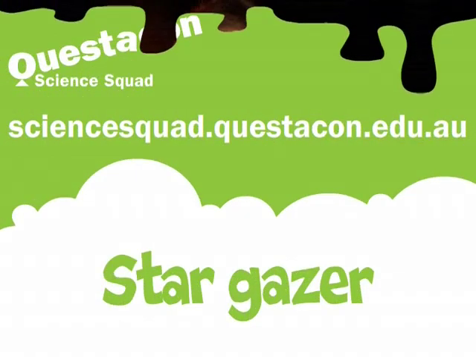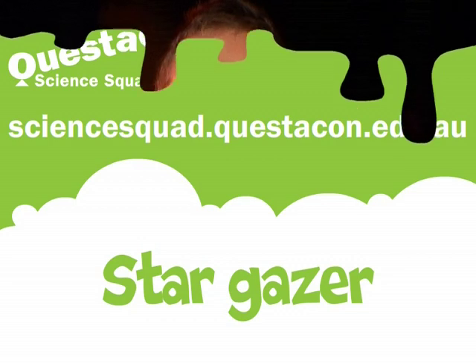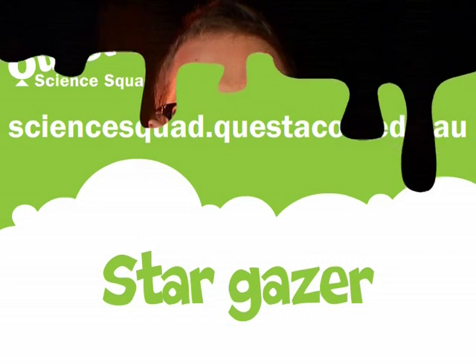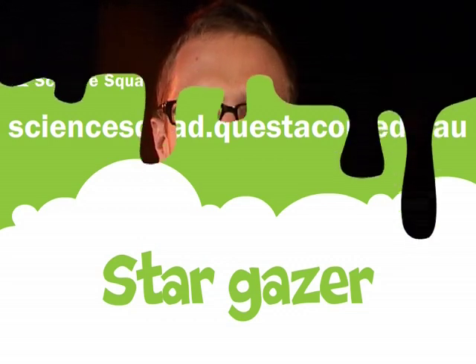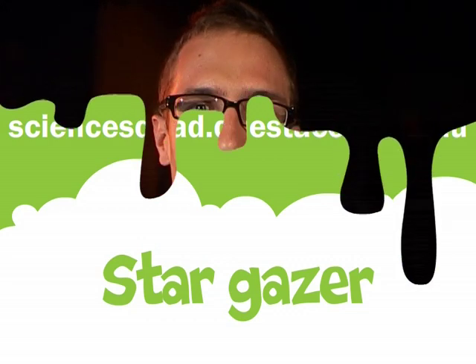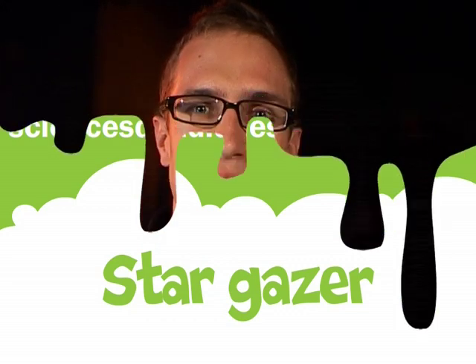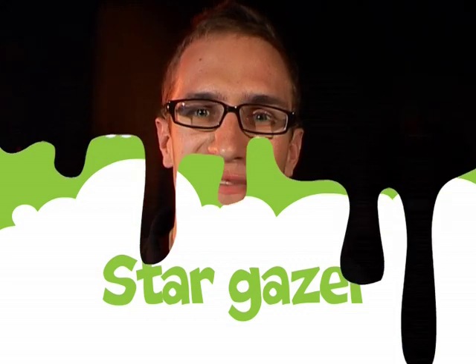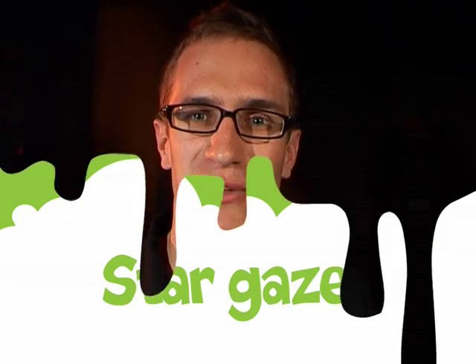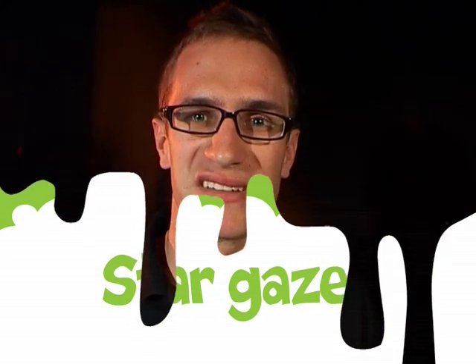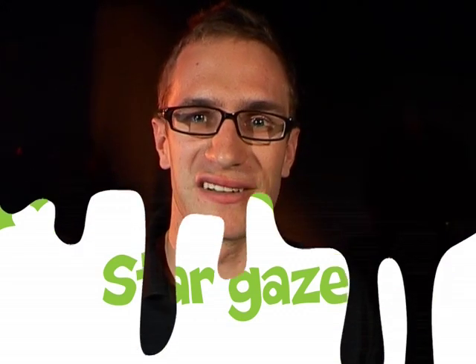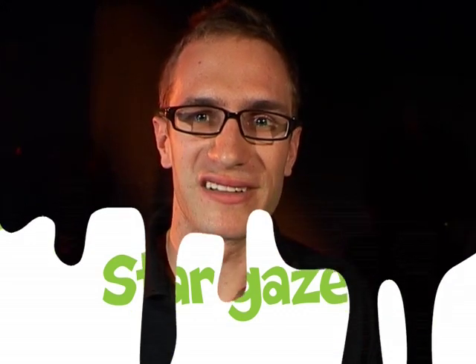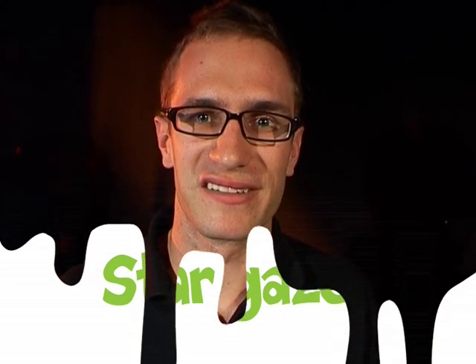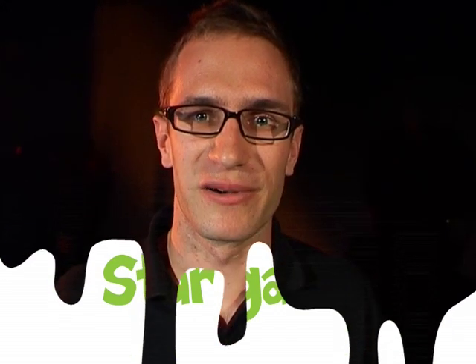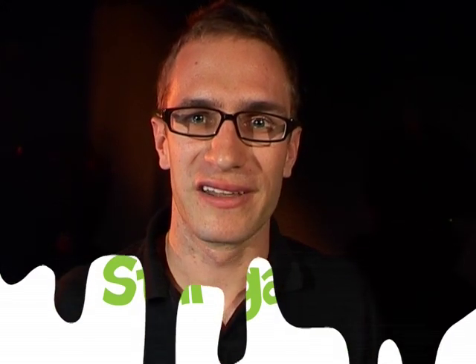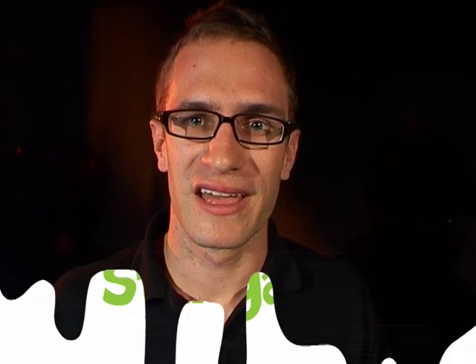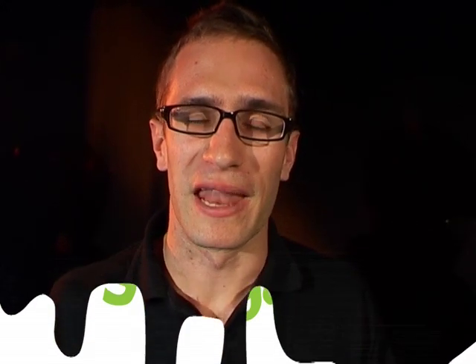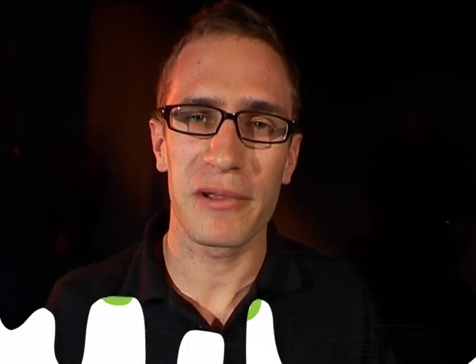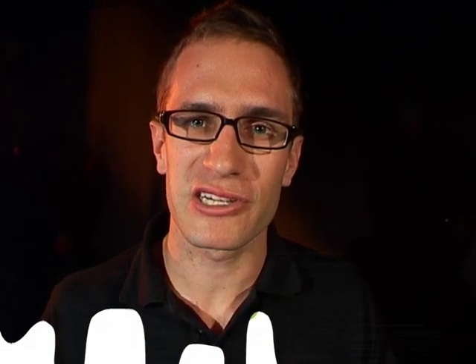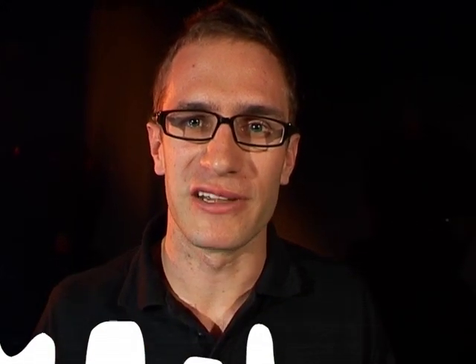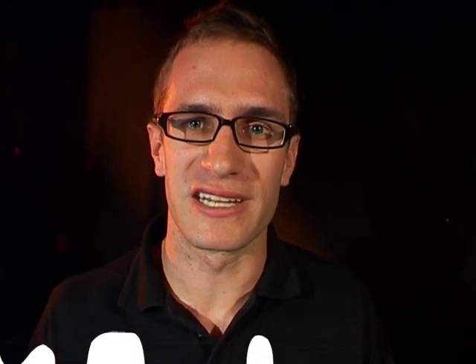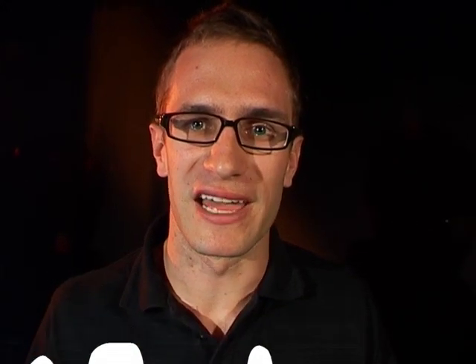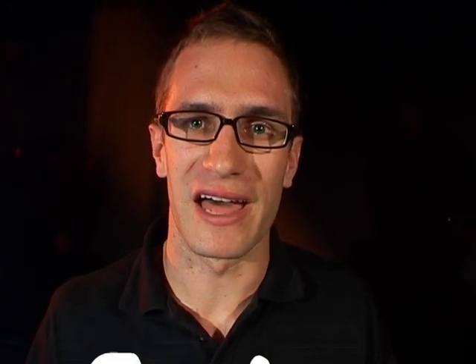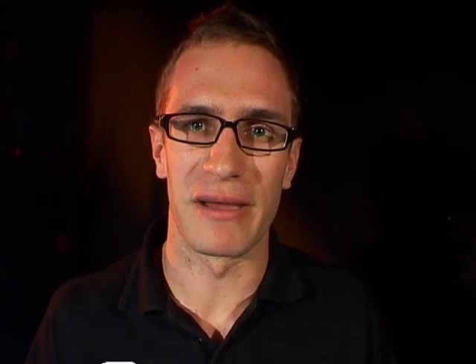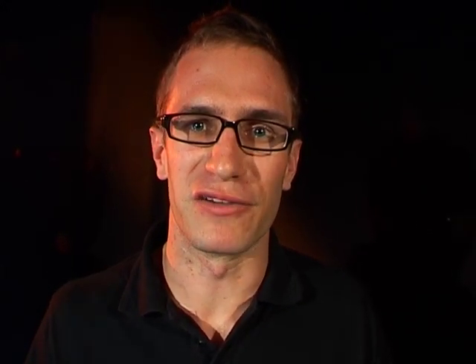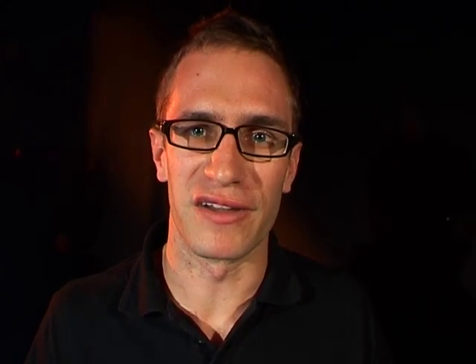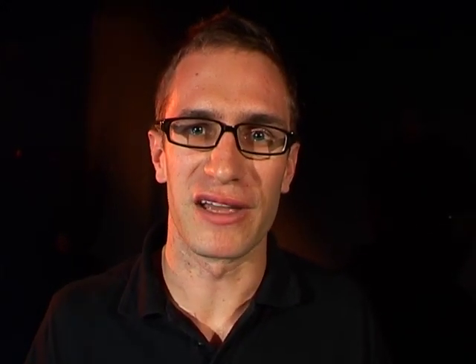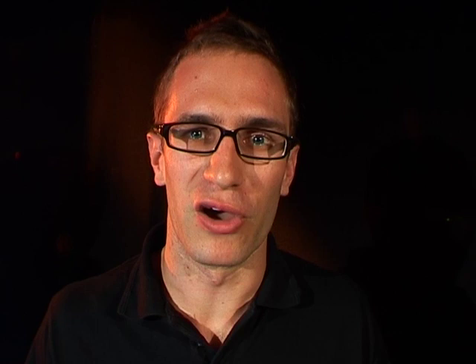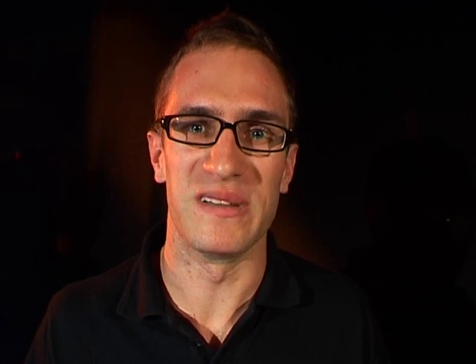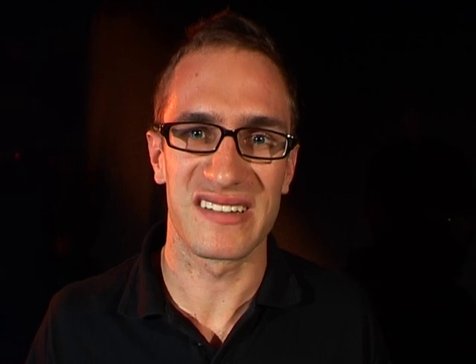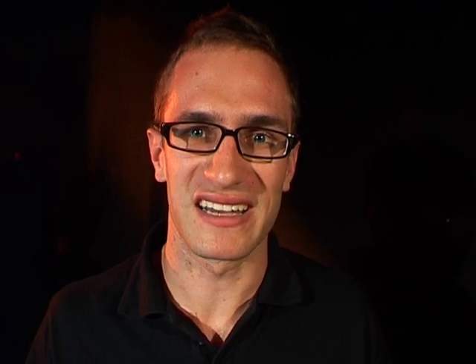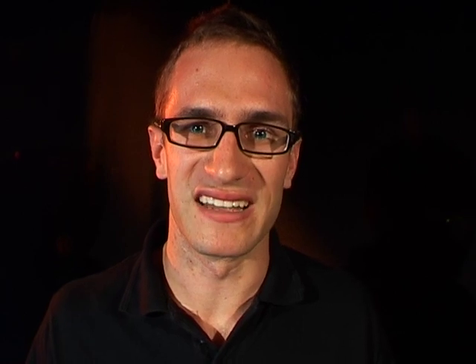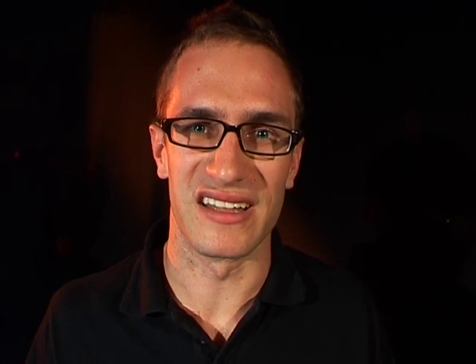Hi everyone, I'm Tim from the Questacon Science Squad and I'm going to show you today how to make your very own stargazer.